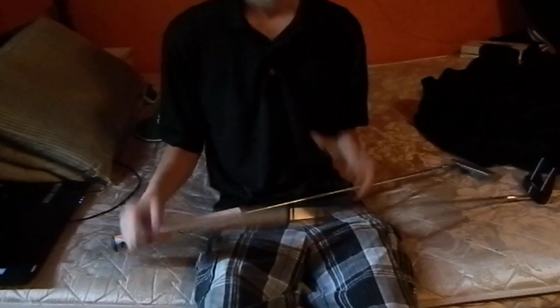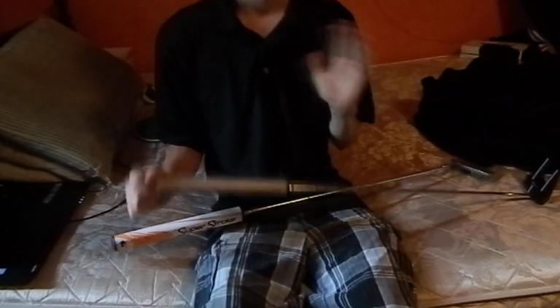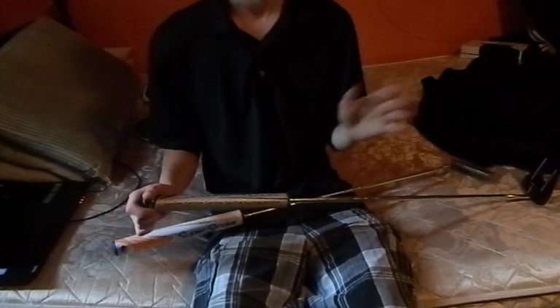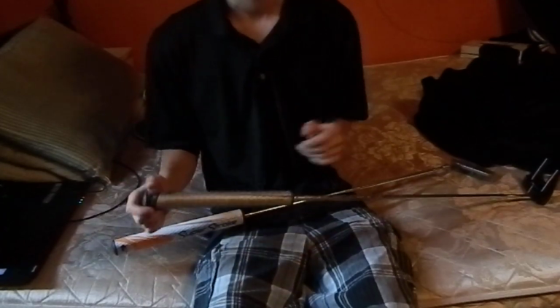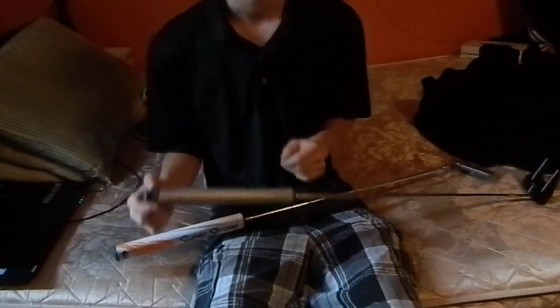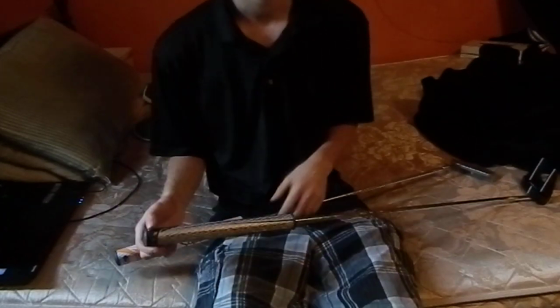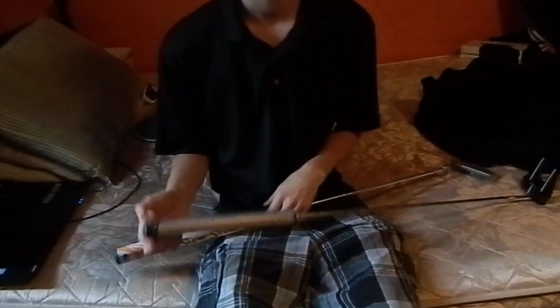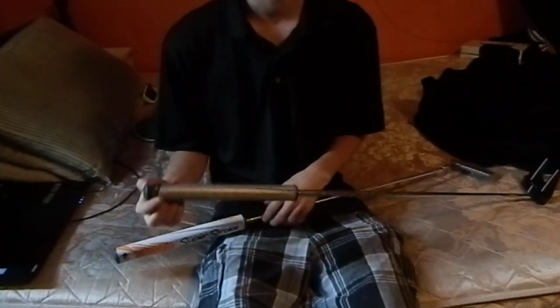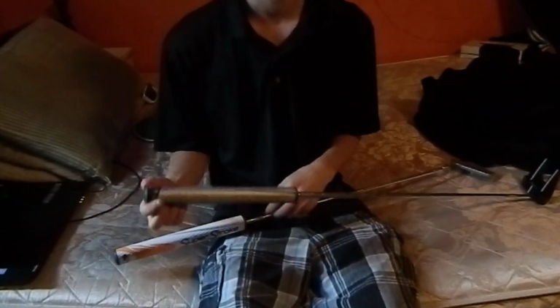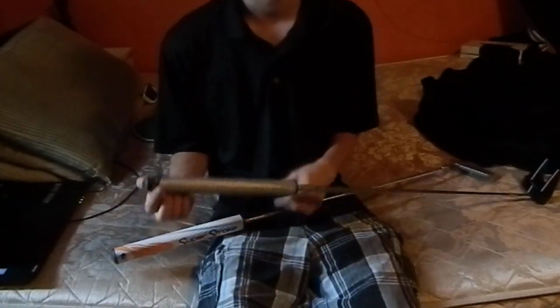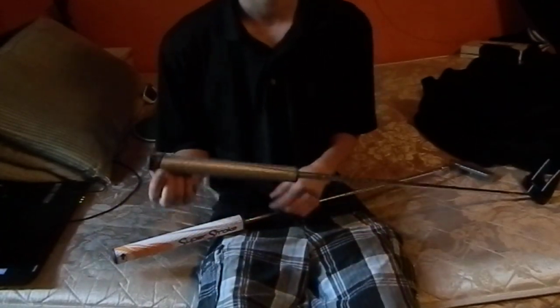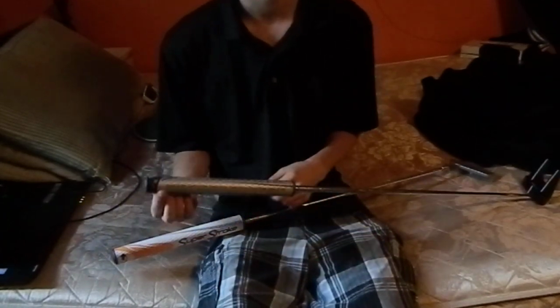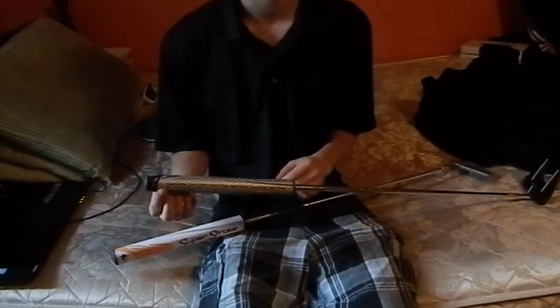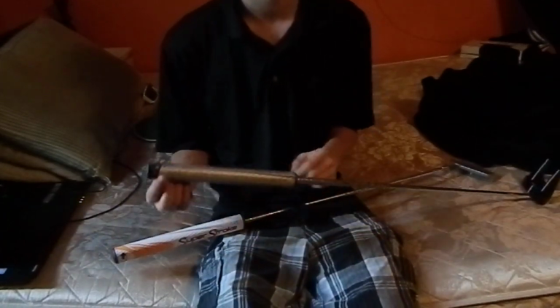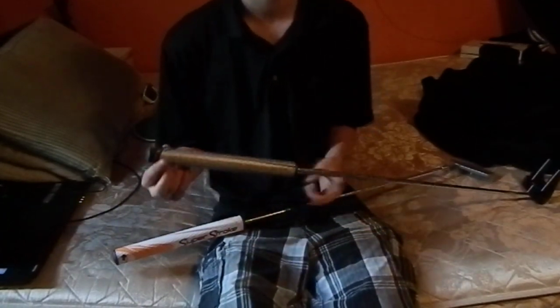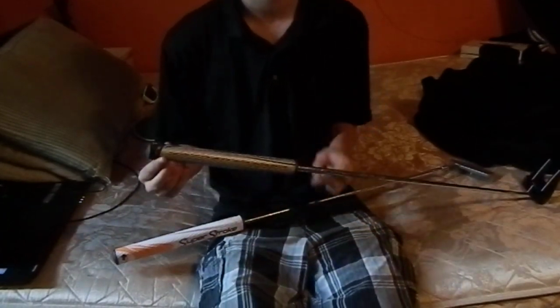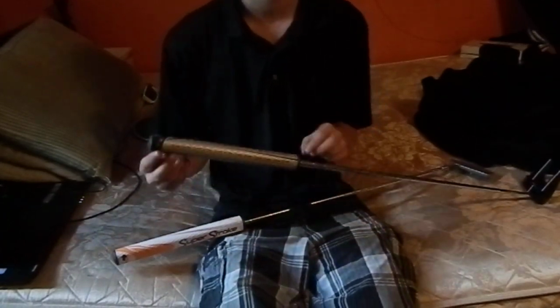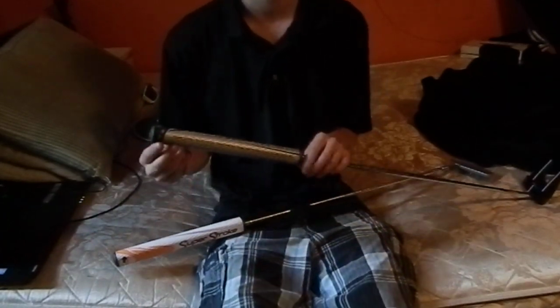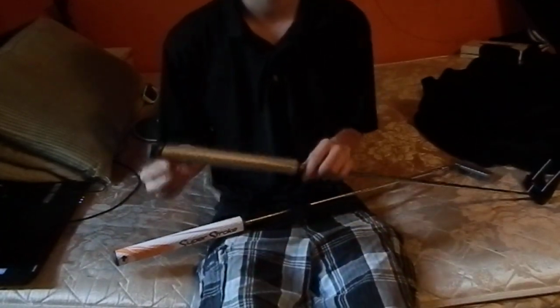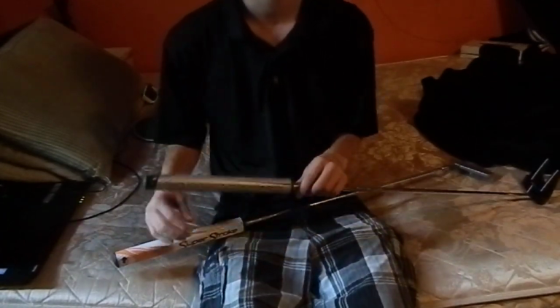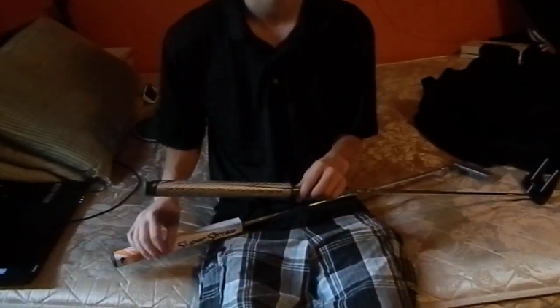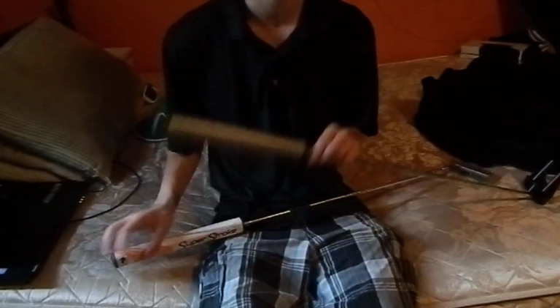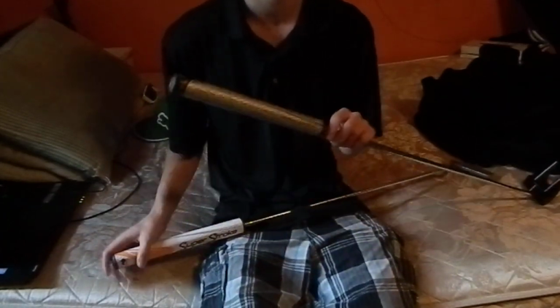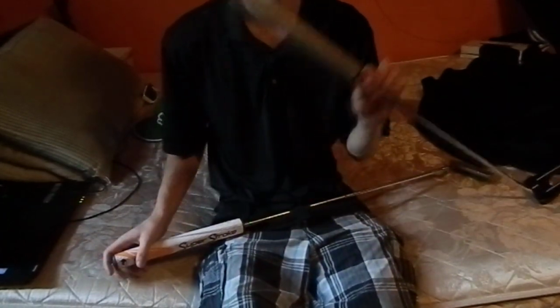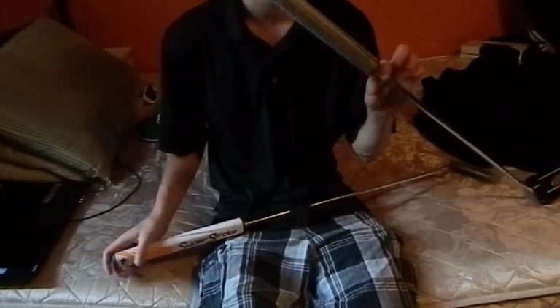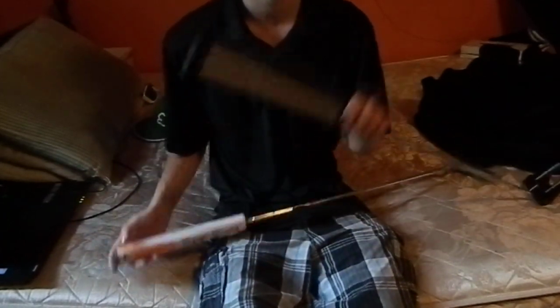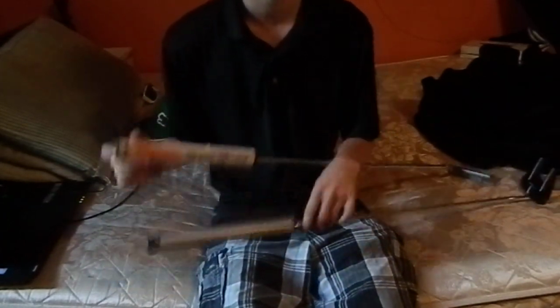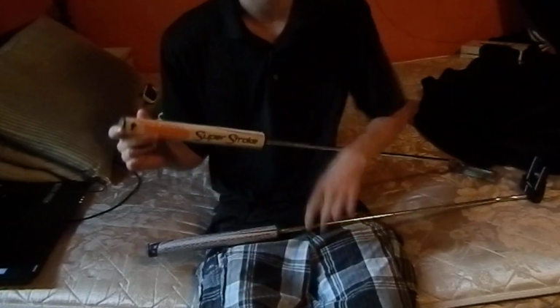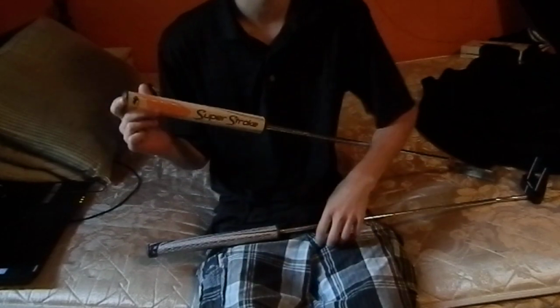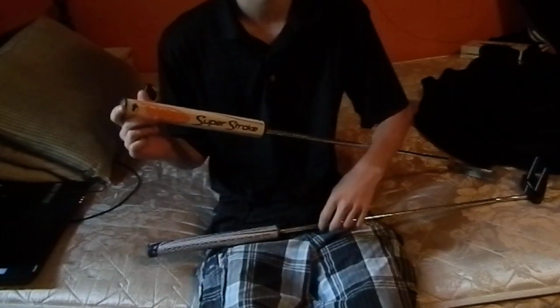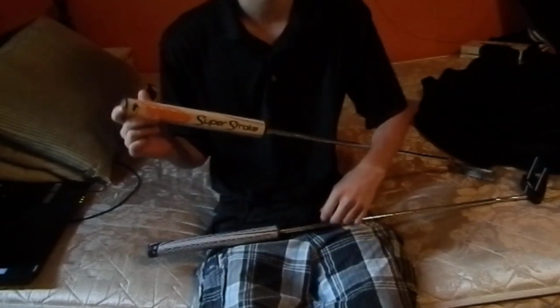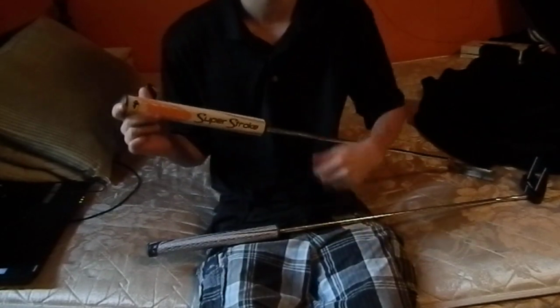Hey guys, Kebs here and I'm bringing you a review slash comparison of the Superstroke mid-slim and slim grips.